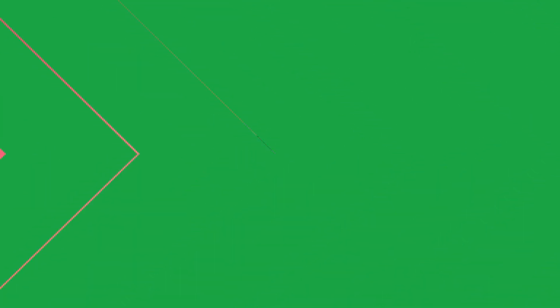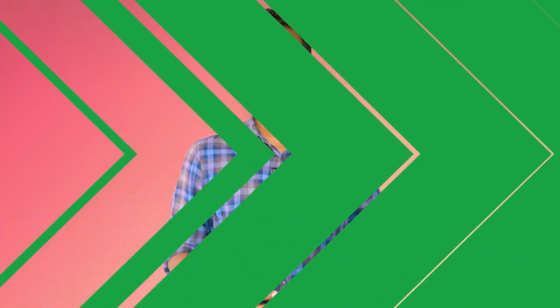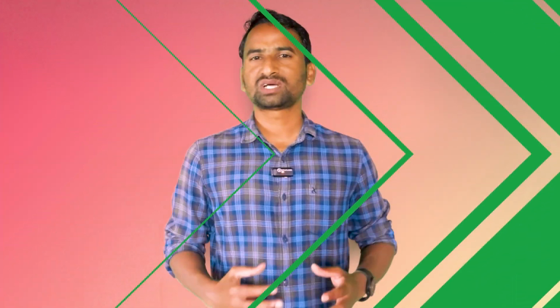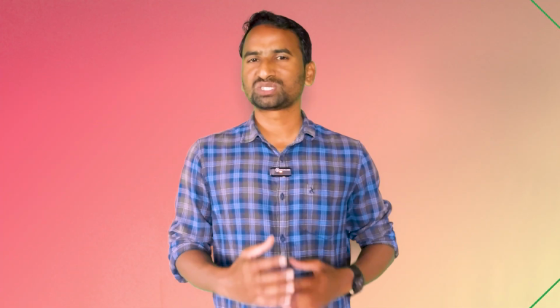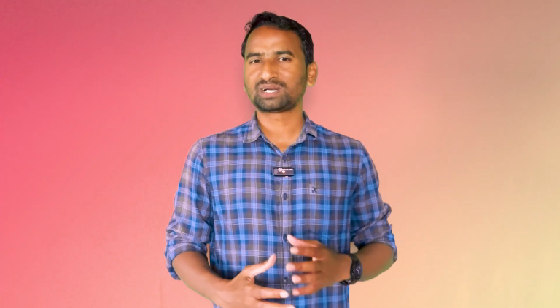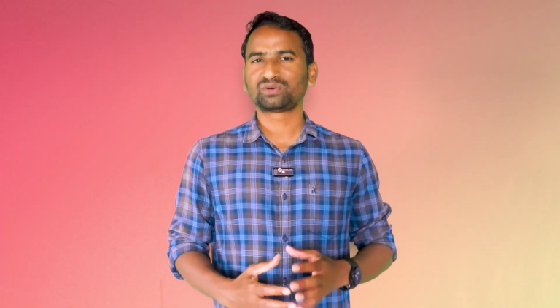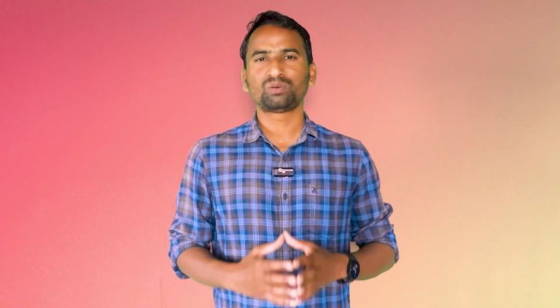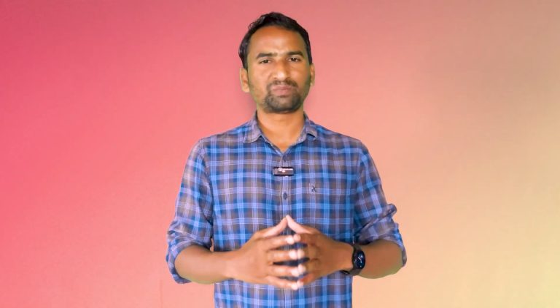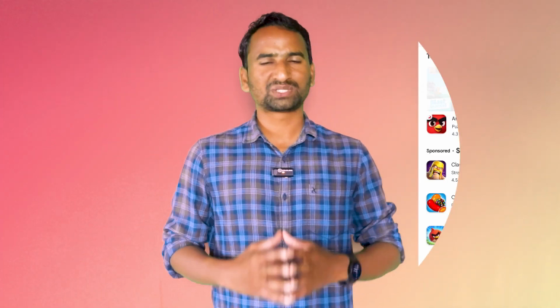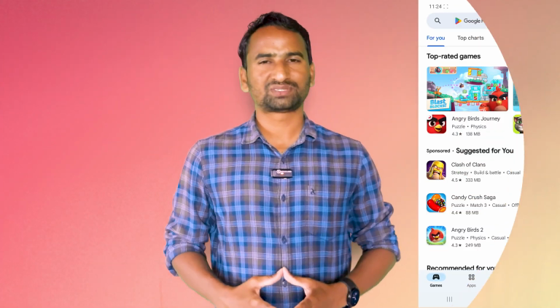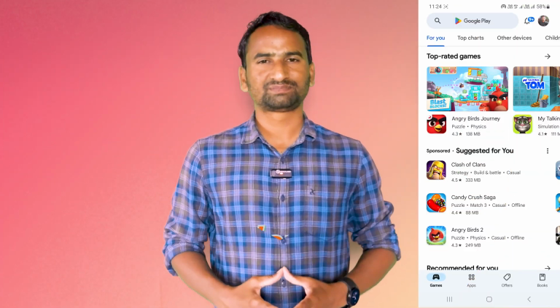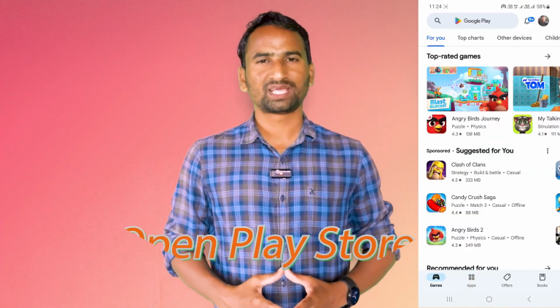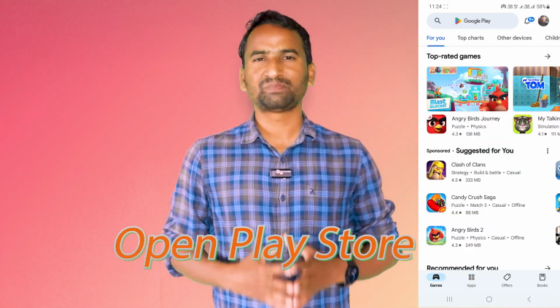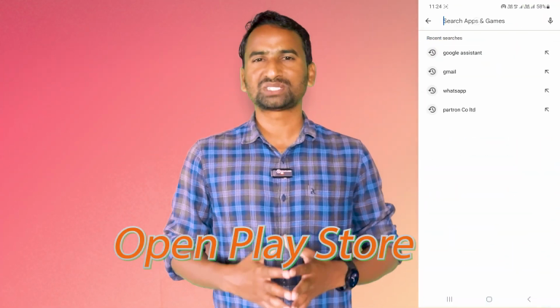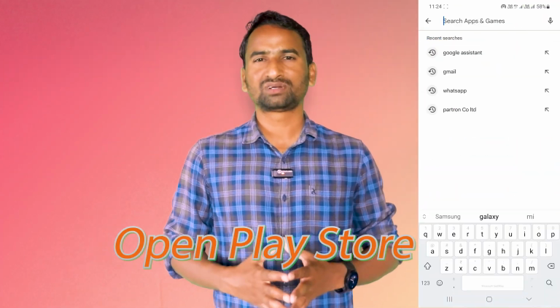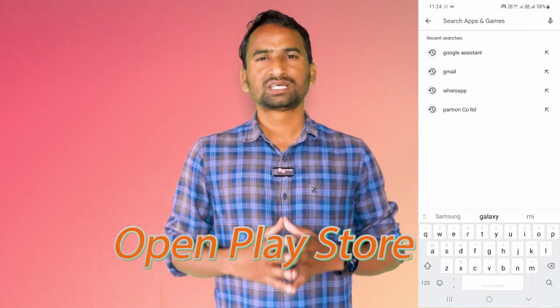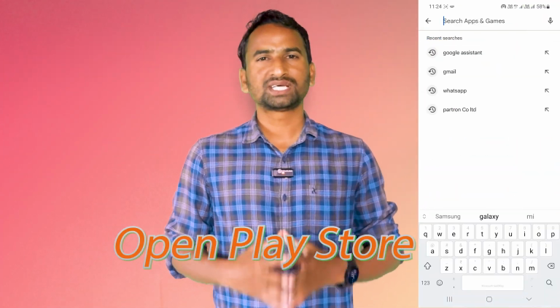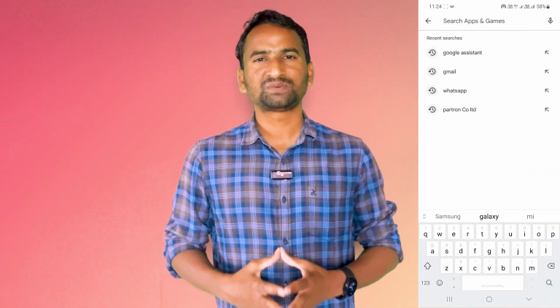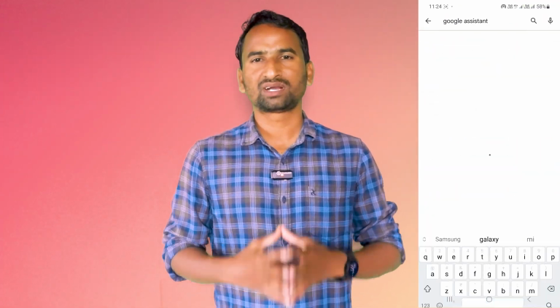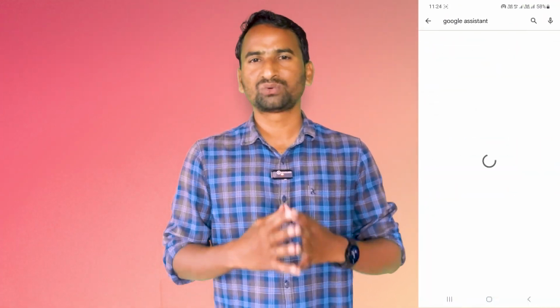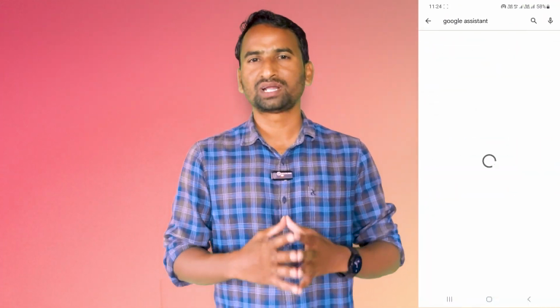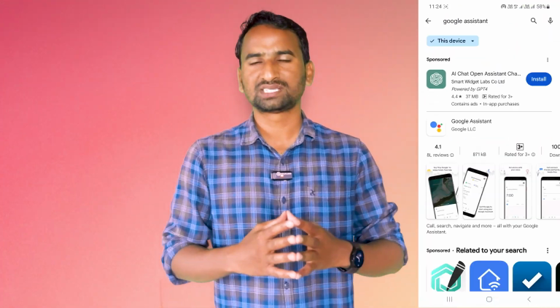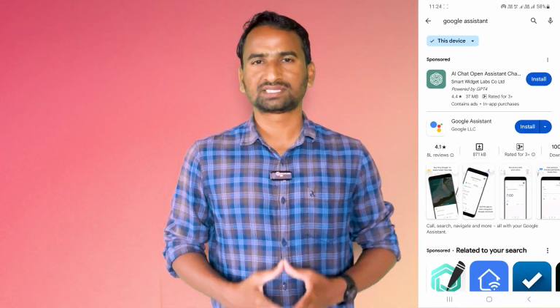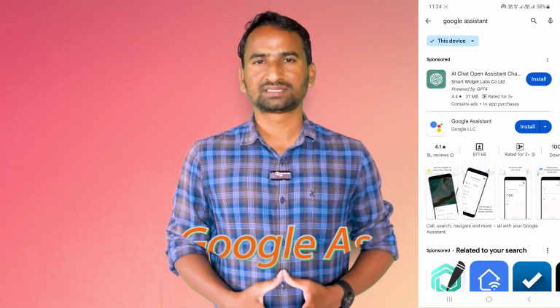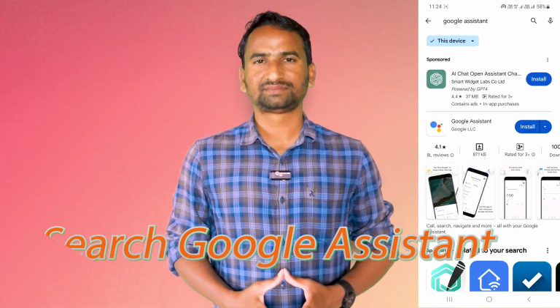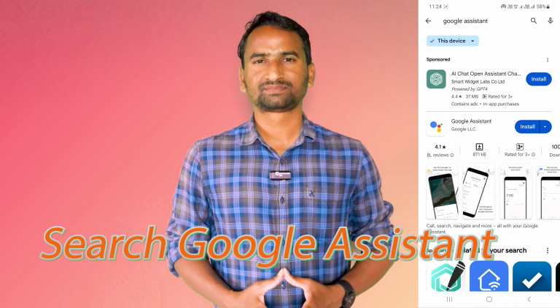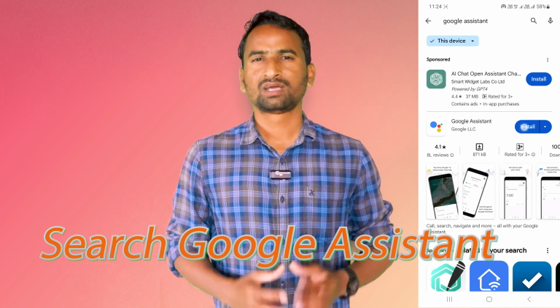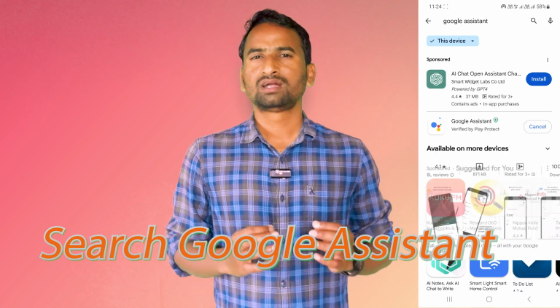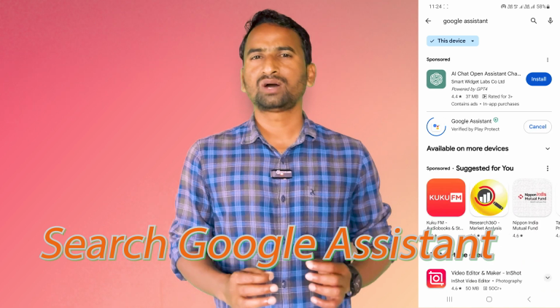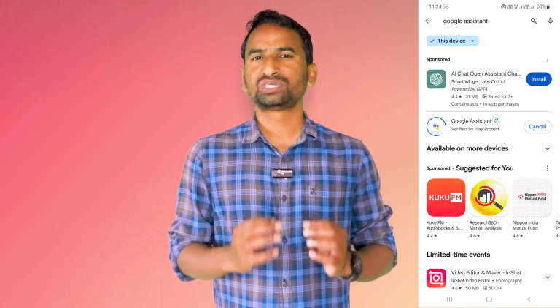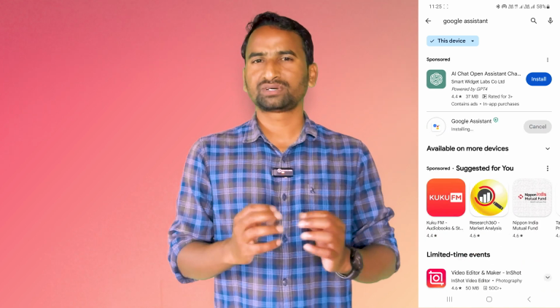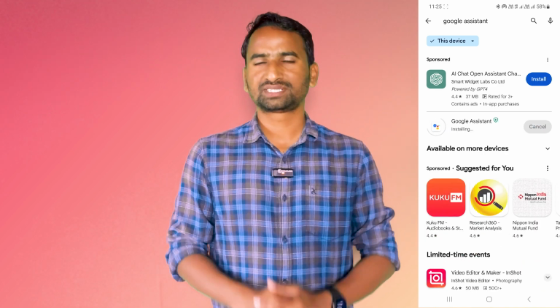First, on your smartphone, open Play Store. In the Play Store, search for Google Assistant. Now install it.